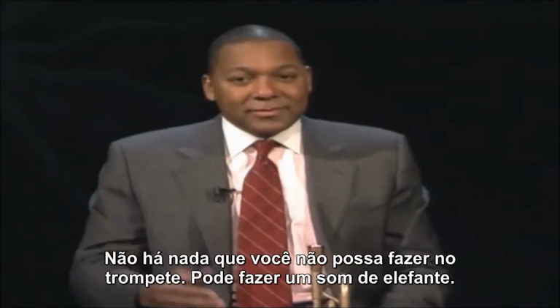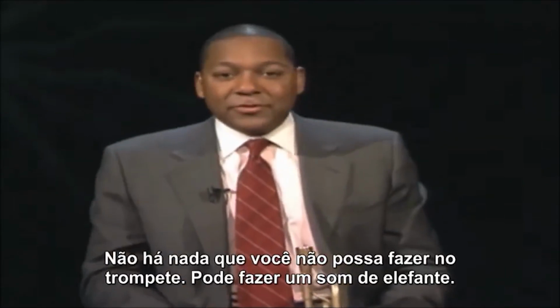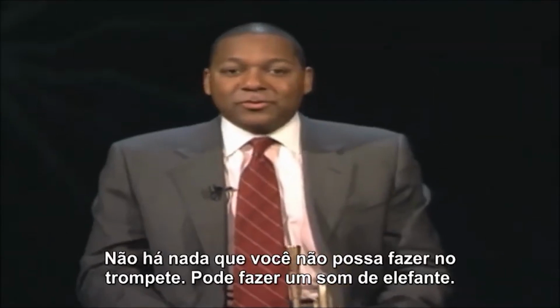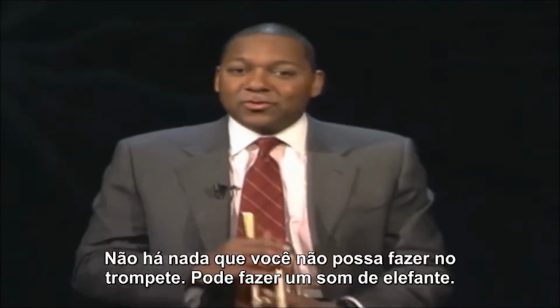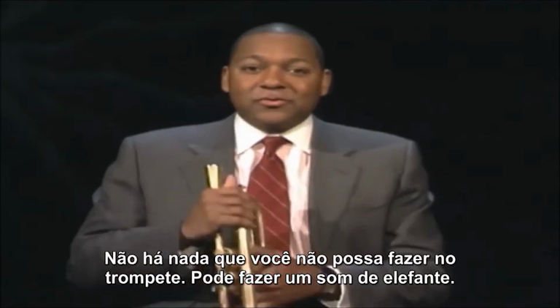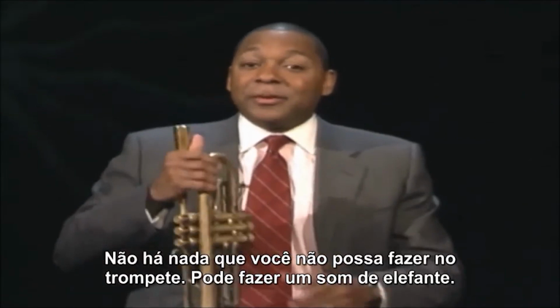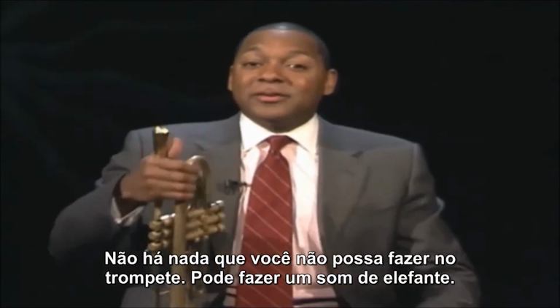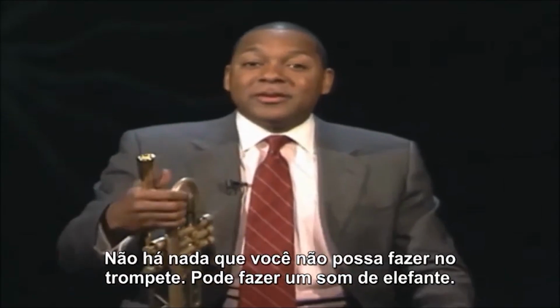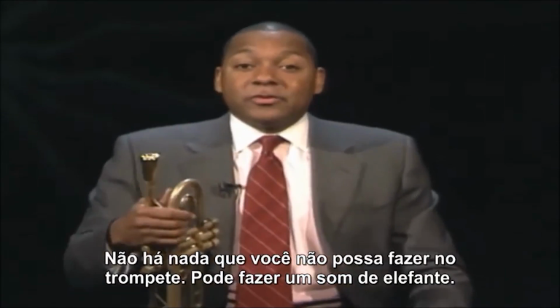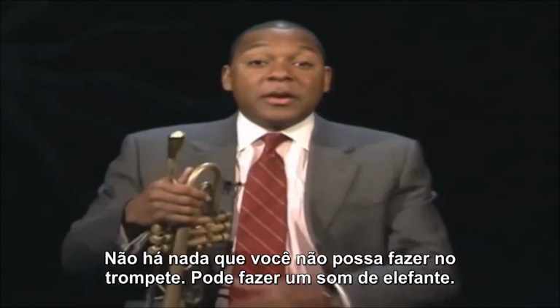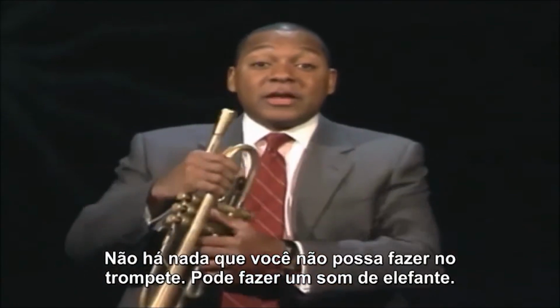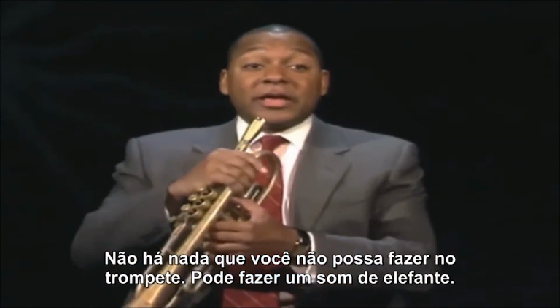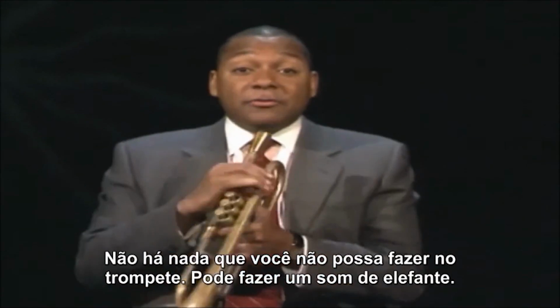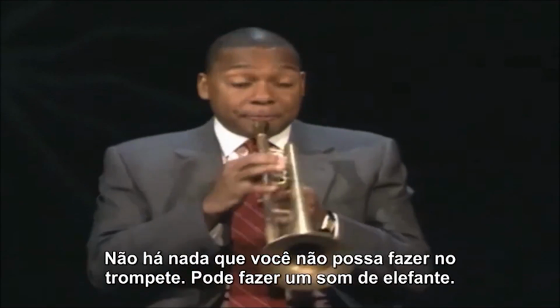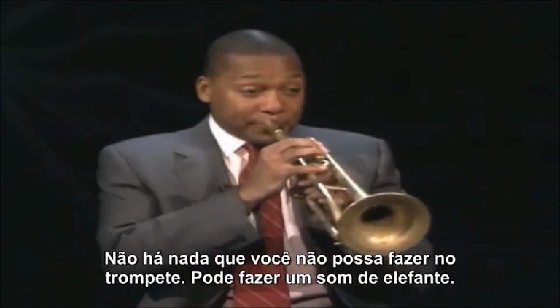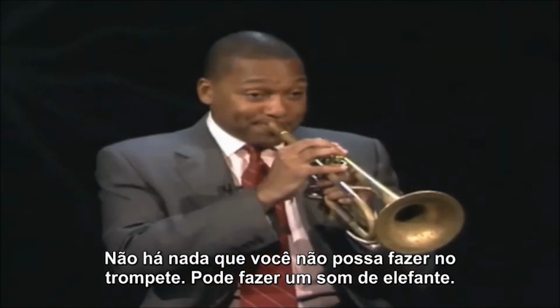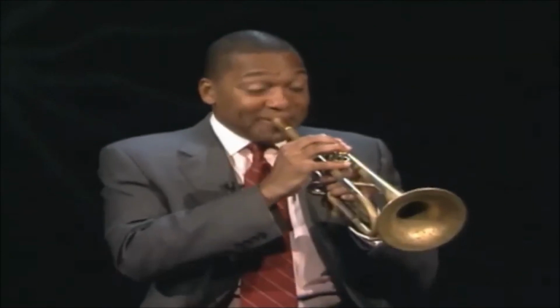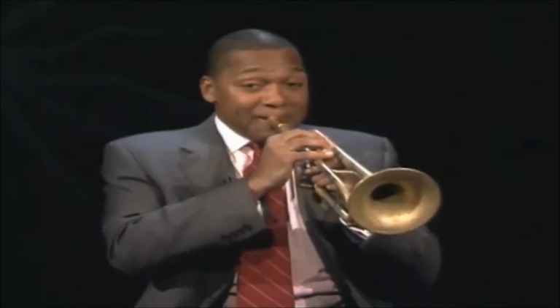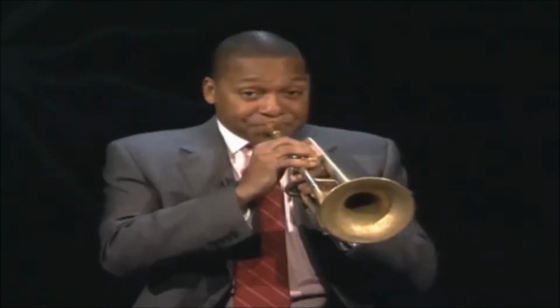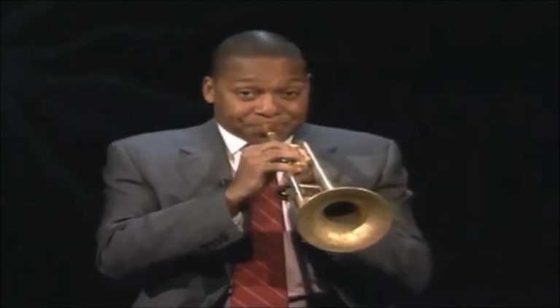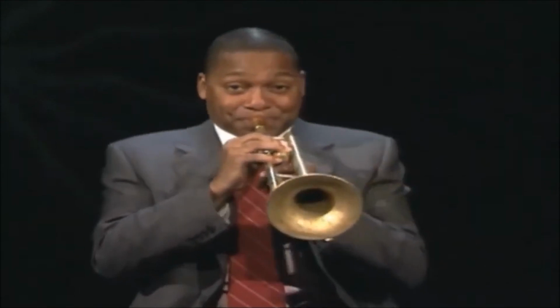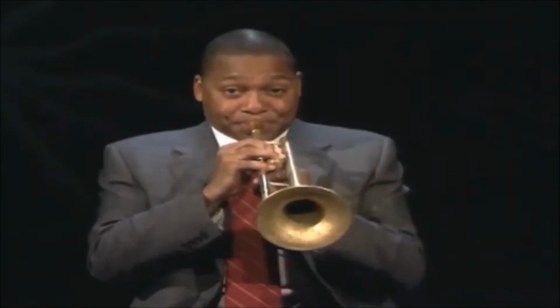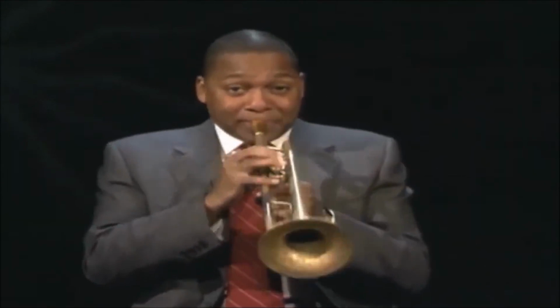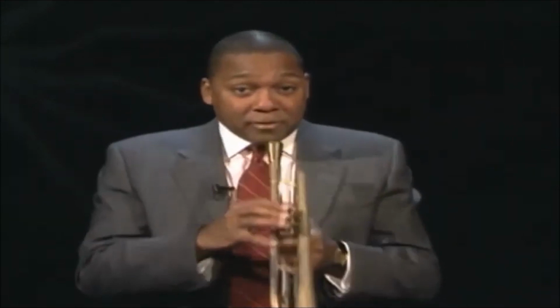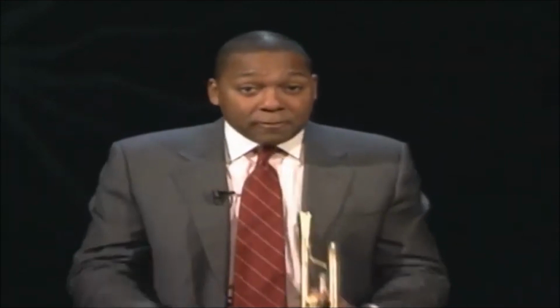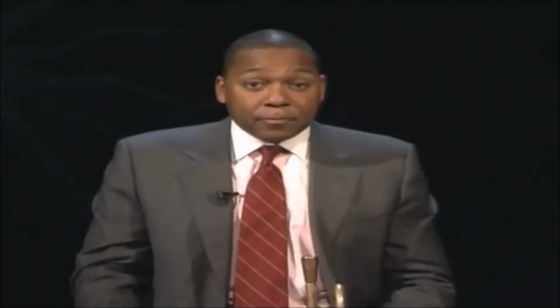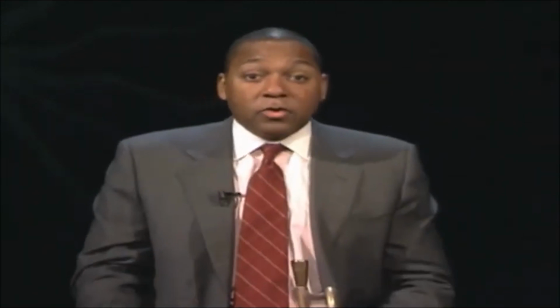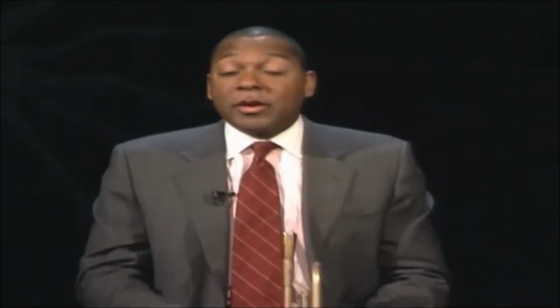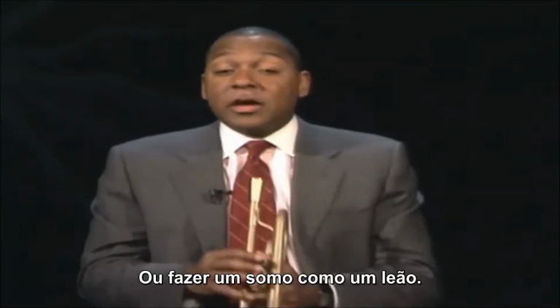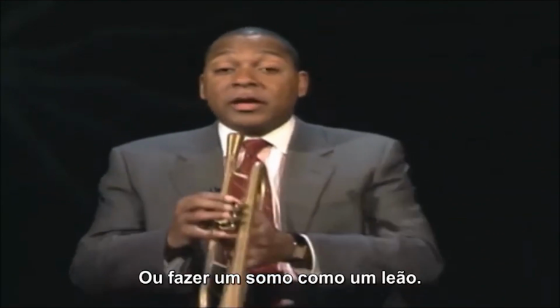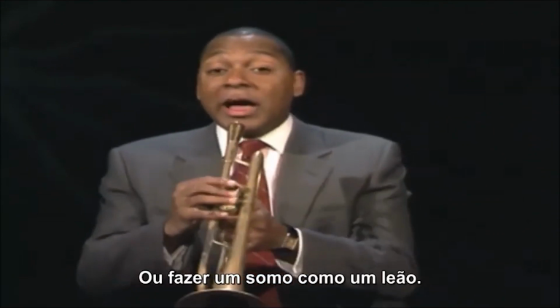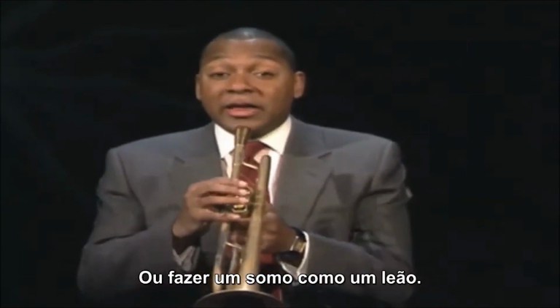There are a lot of things you can do with a trumpet. You can make it sound like an elephant, or you can make it sound like a lion.